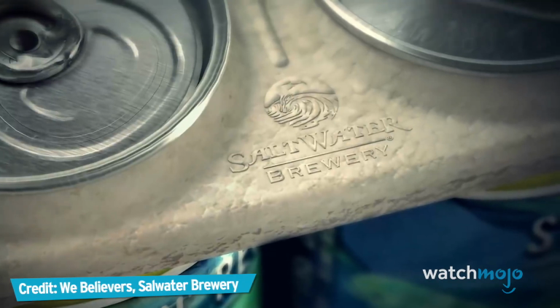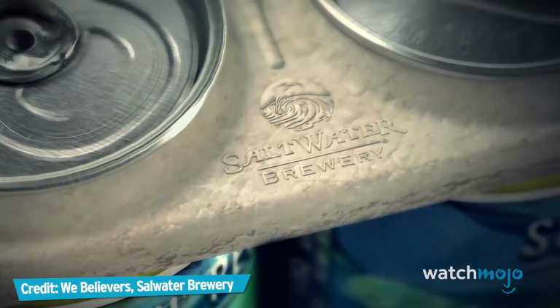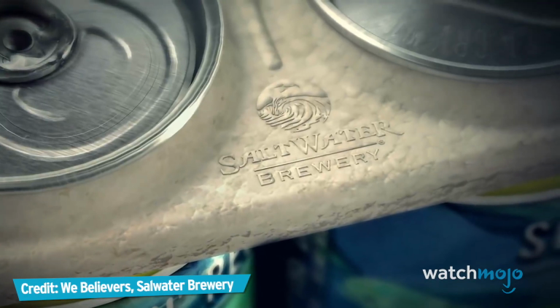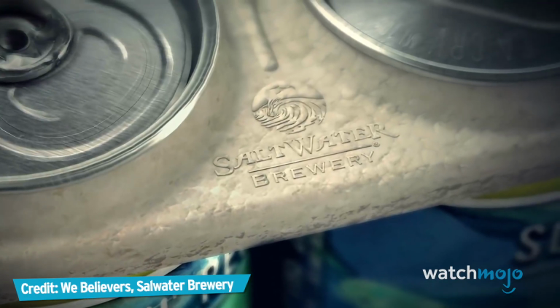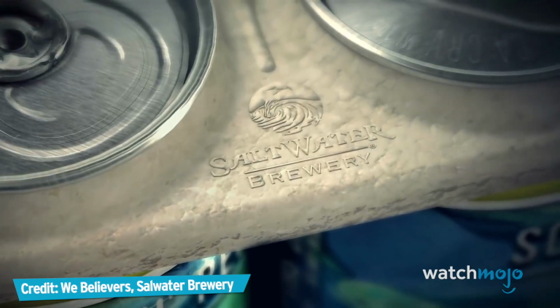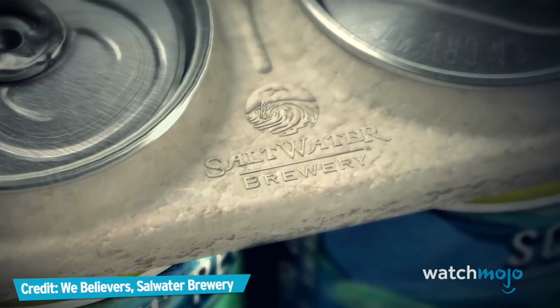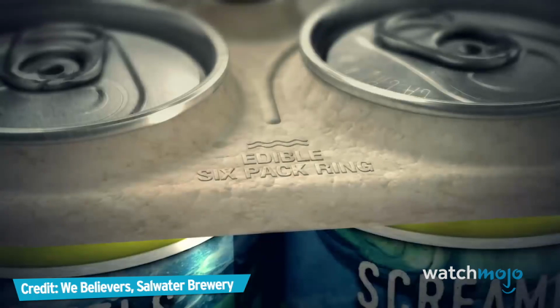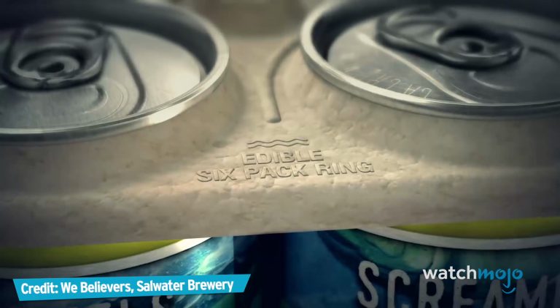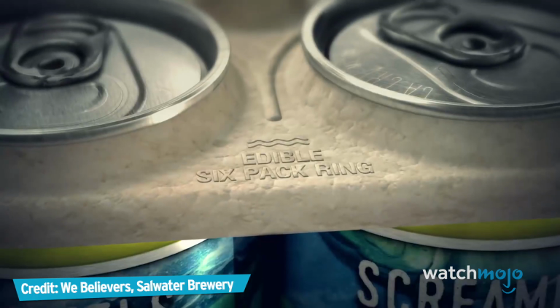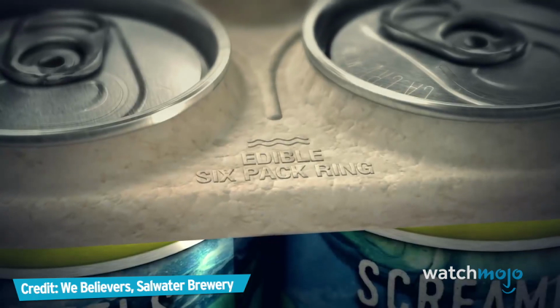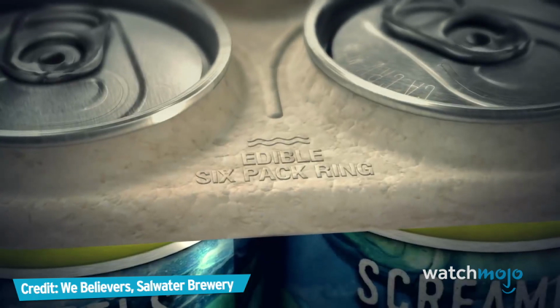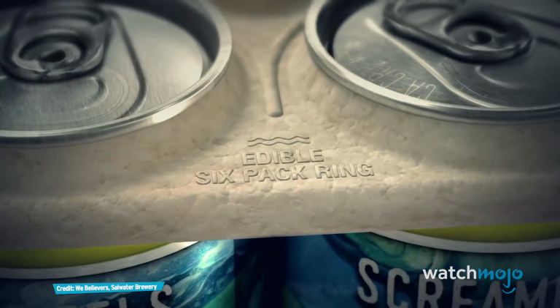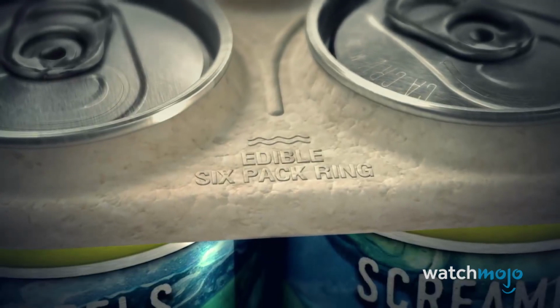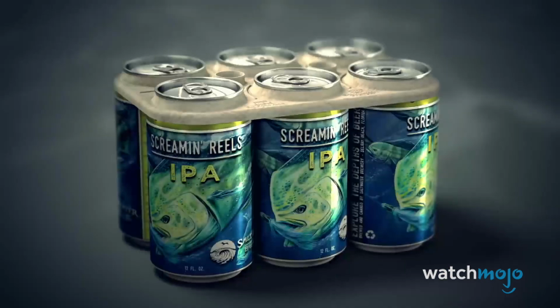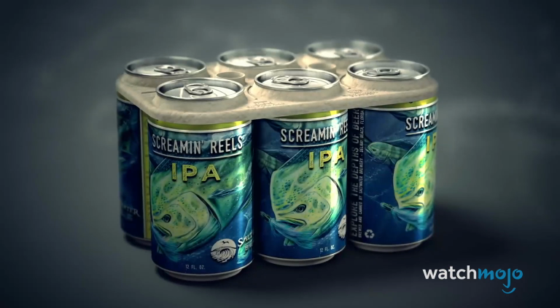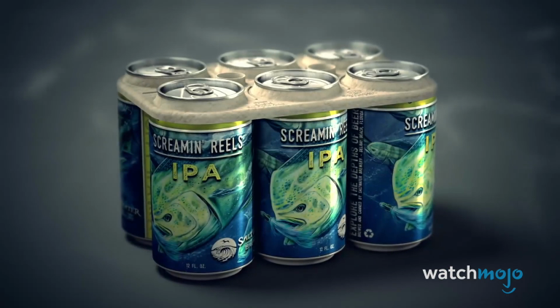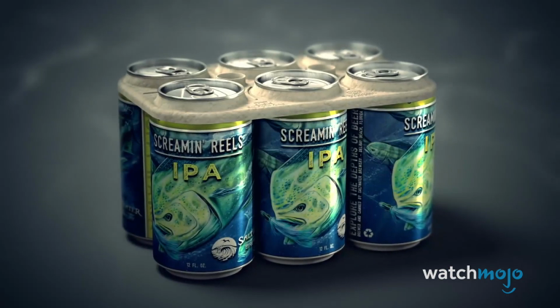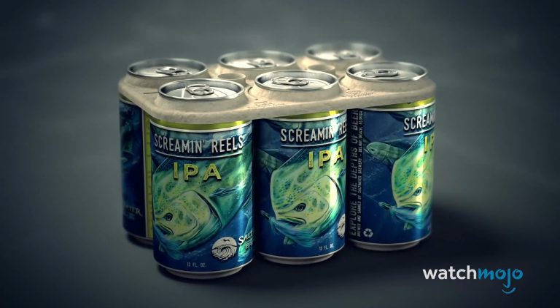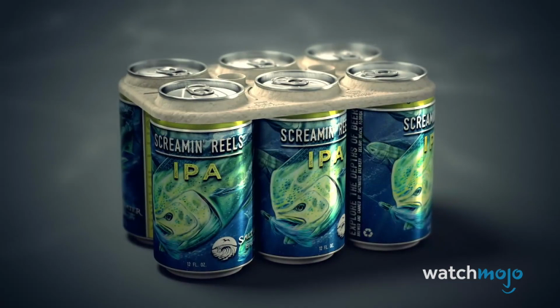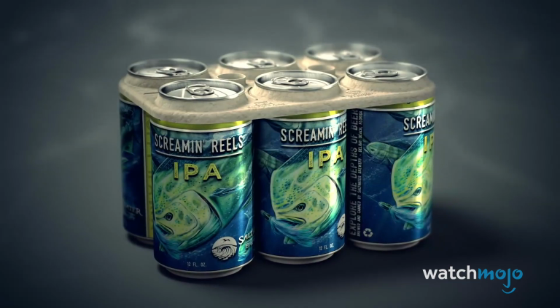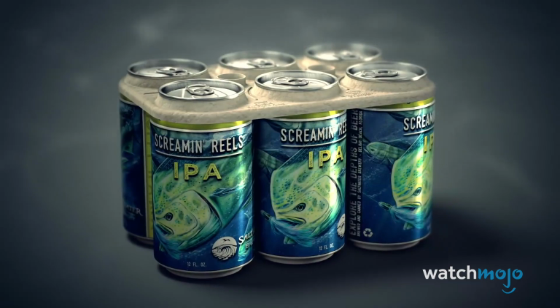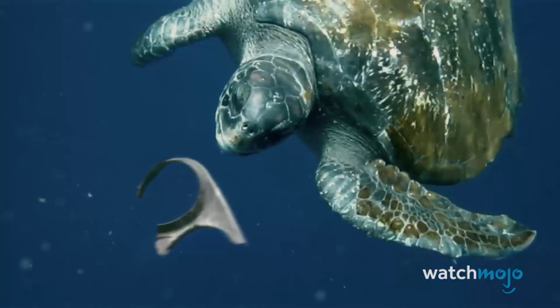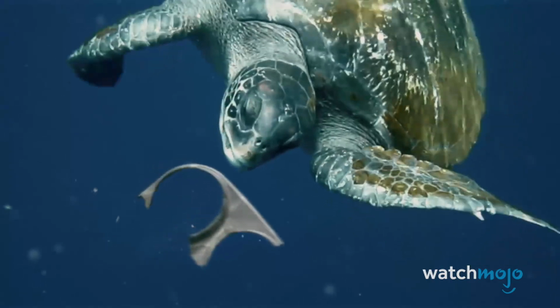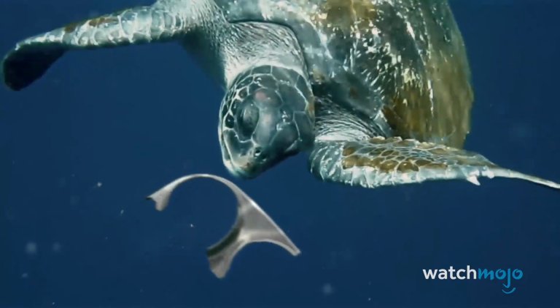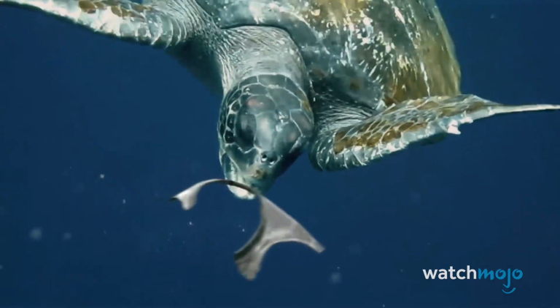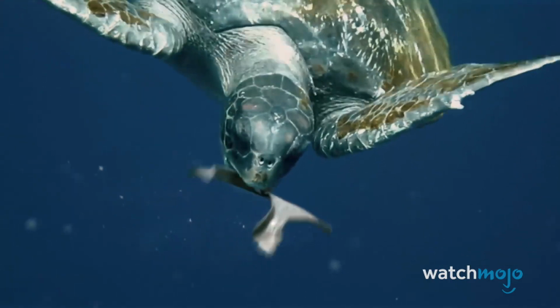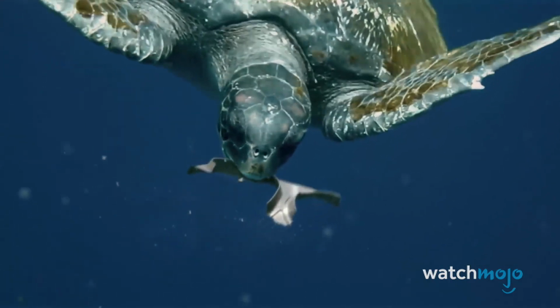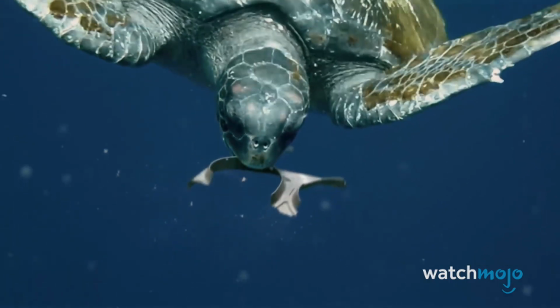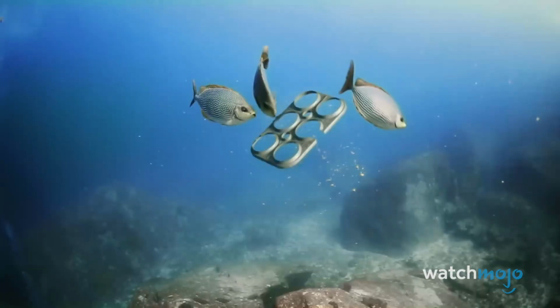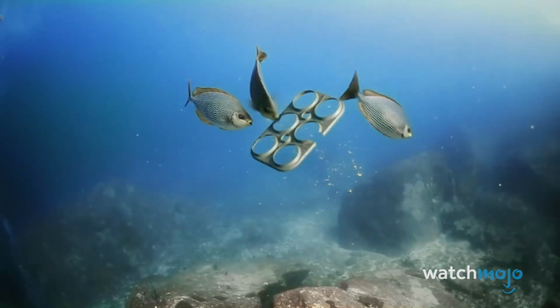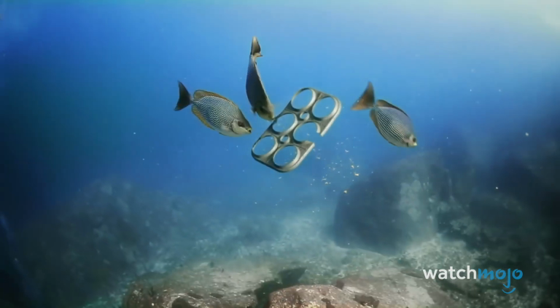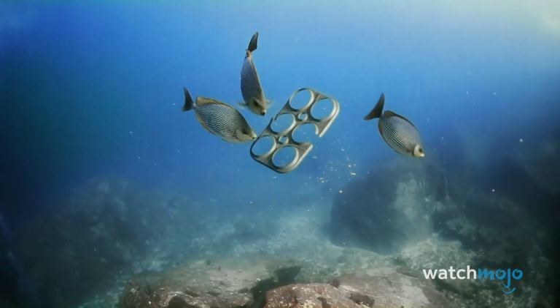Florida company Saltwater Brewery is creating edible six-pack rings to lessen the threat to sea life — a six-pack ring that feeds animals instead of killing them.